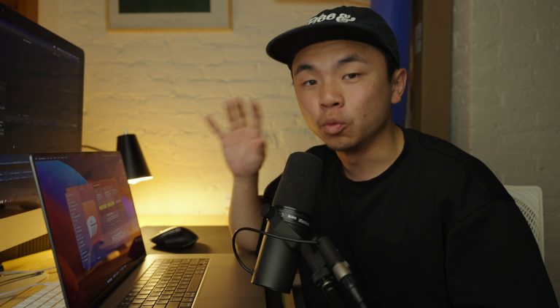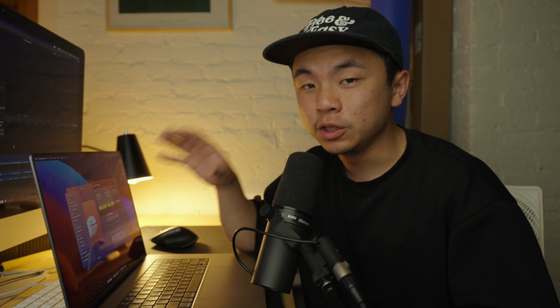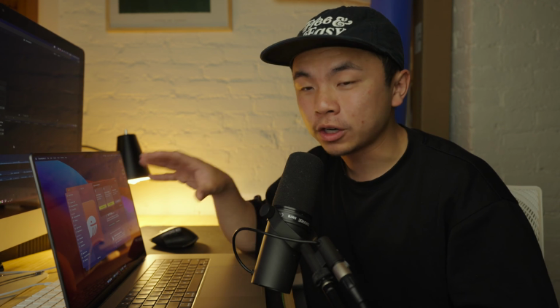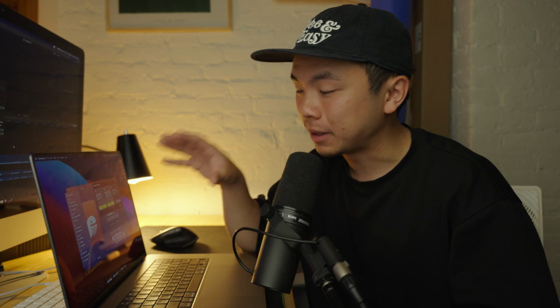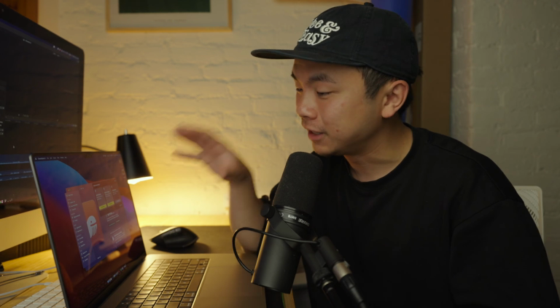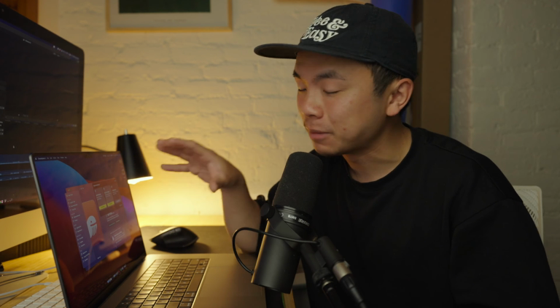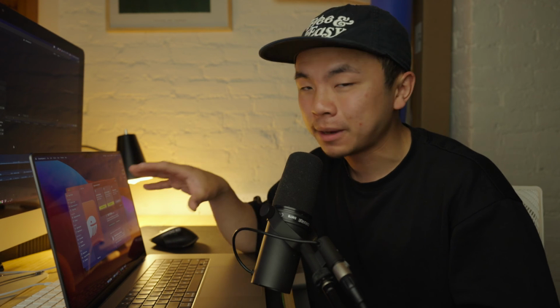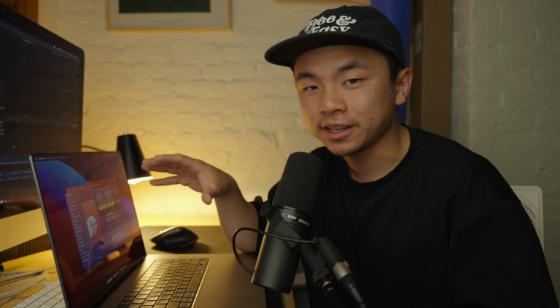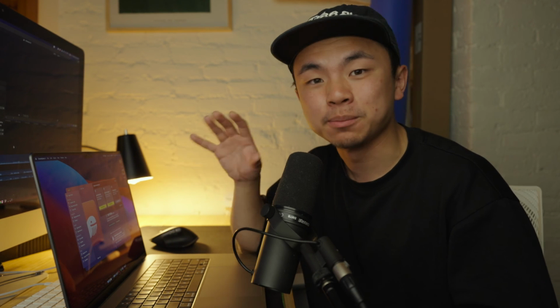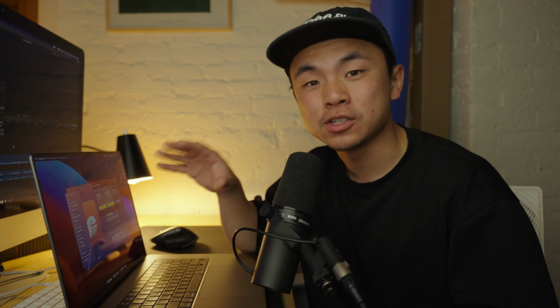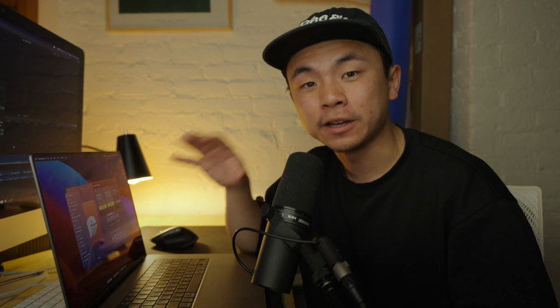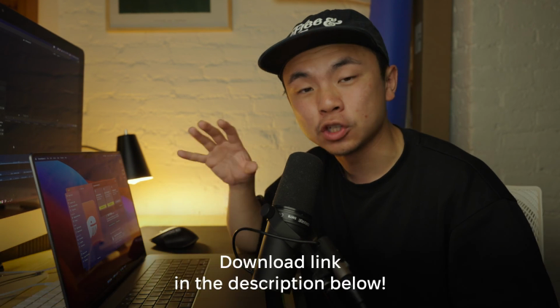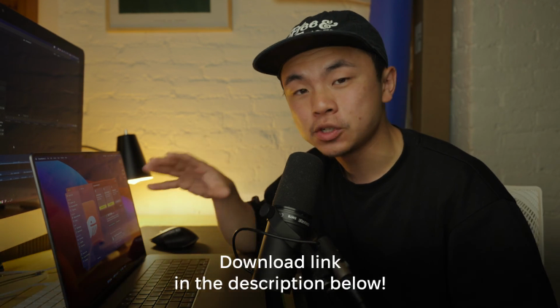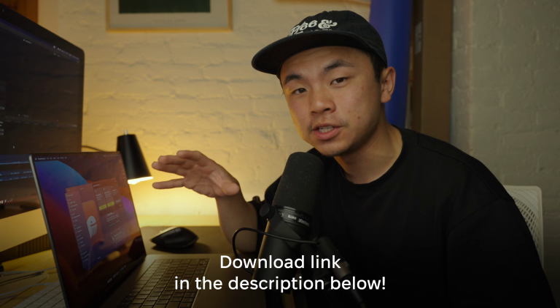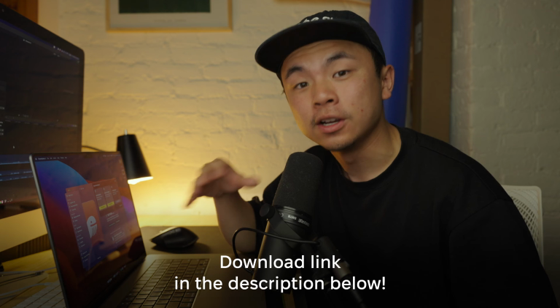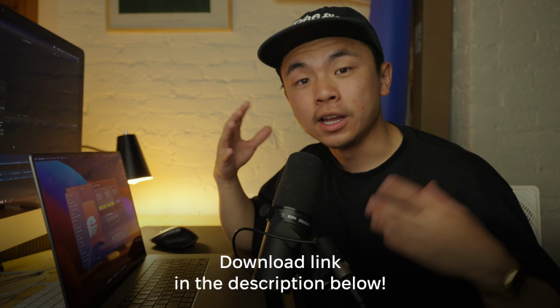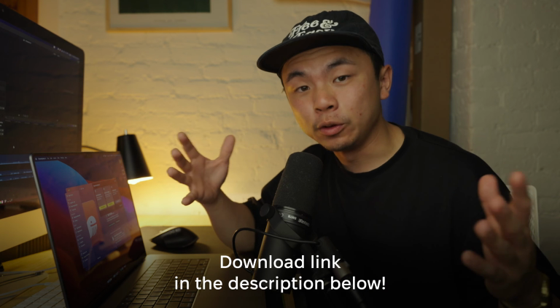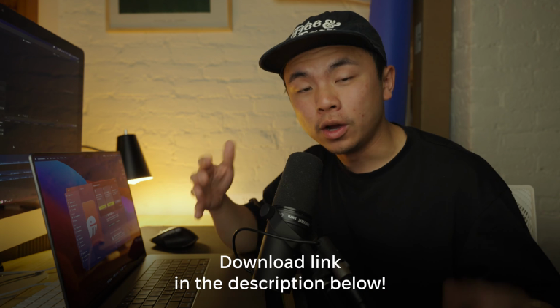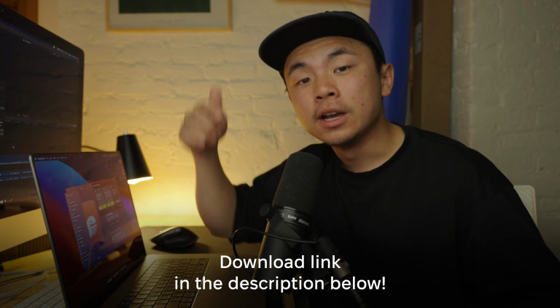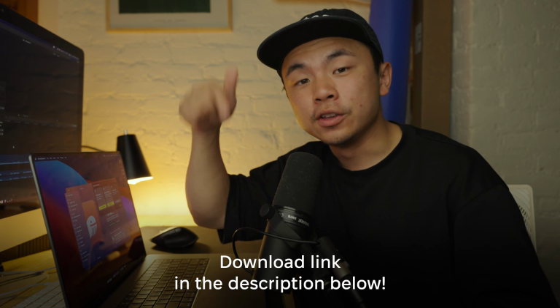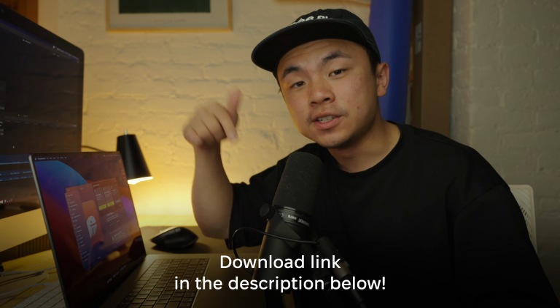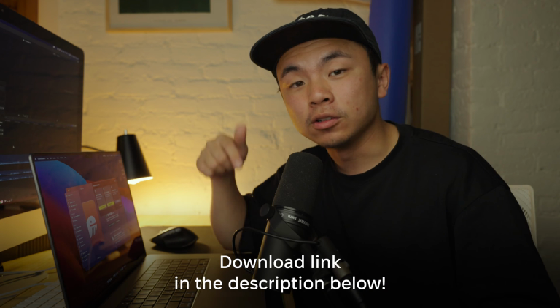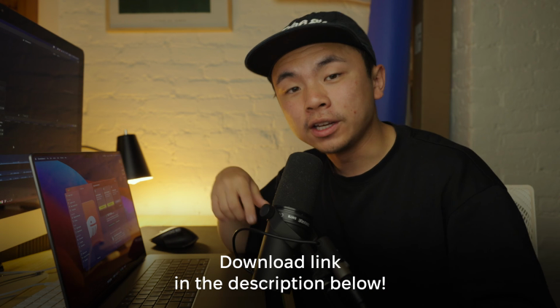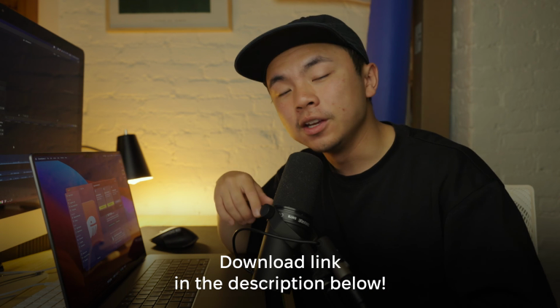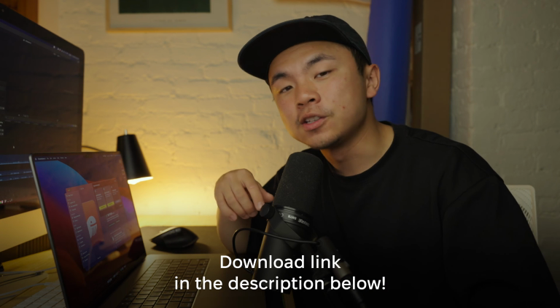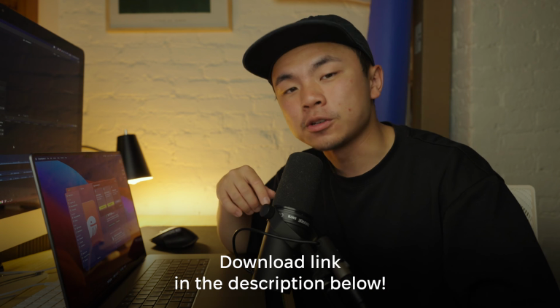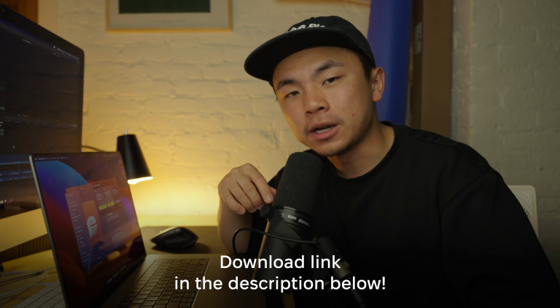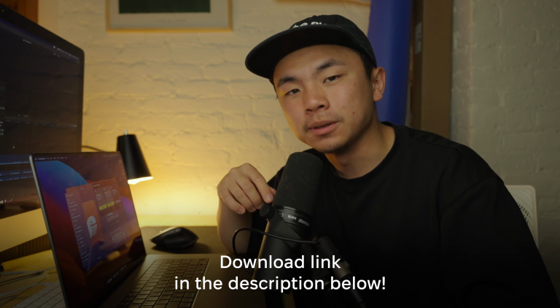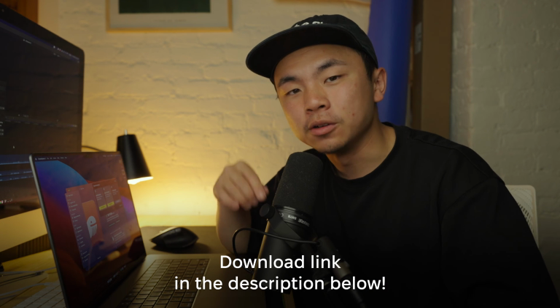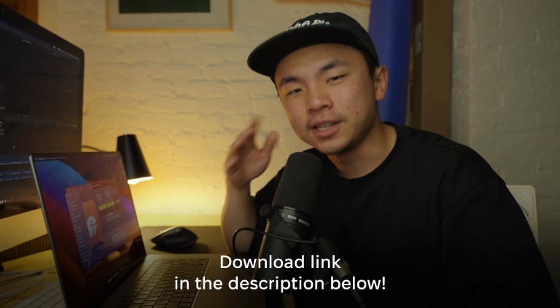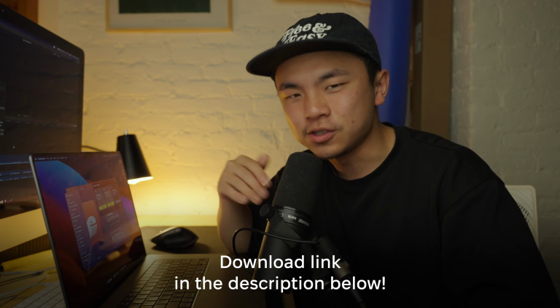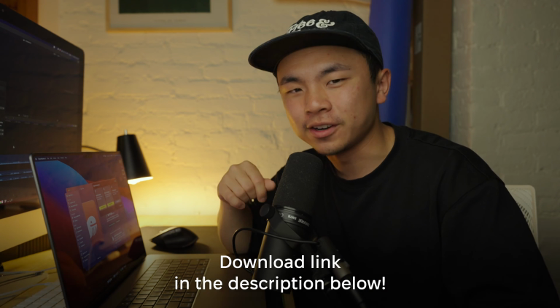I really recommend Clean My Mac X — it makes your life so much easier. And if you want, there's a download link in the description box below to get you started.